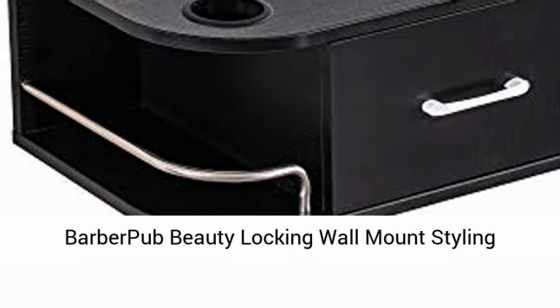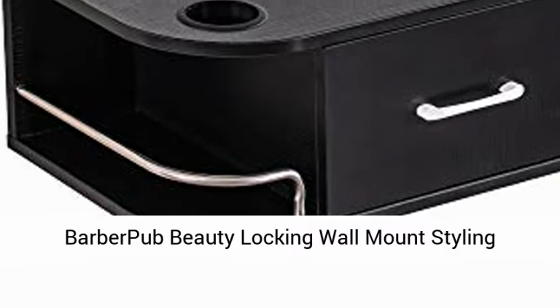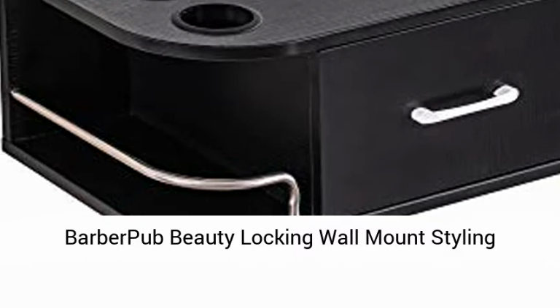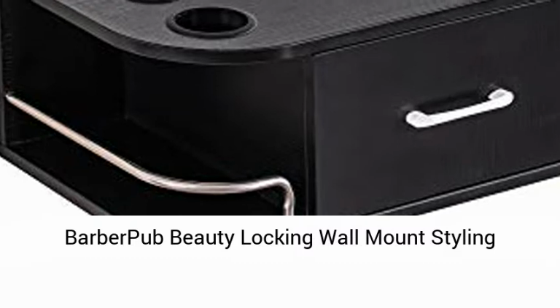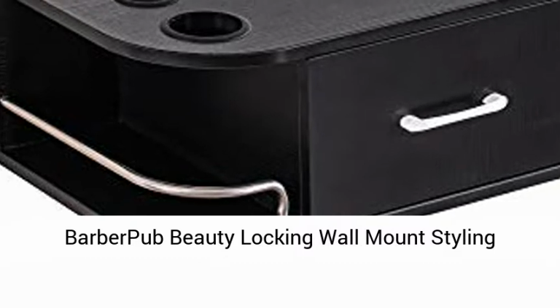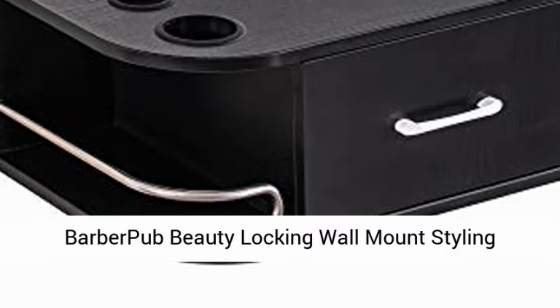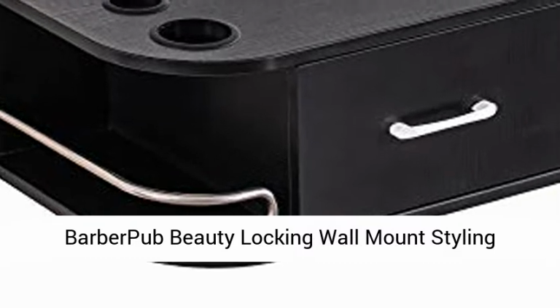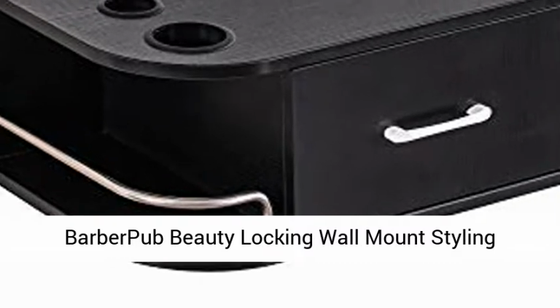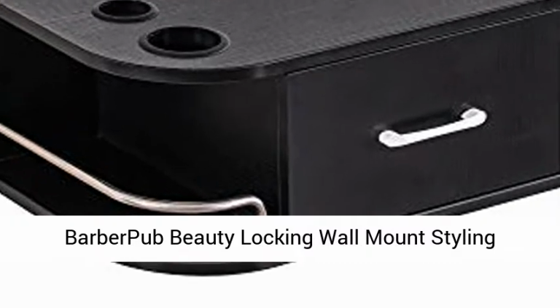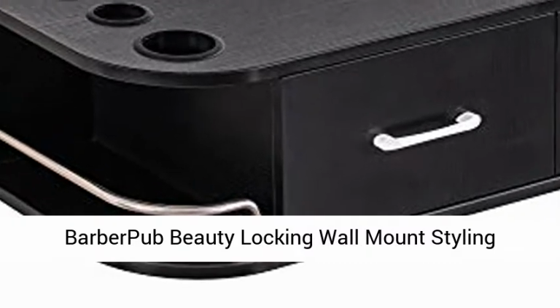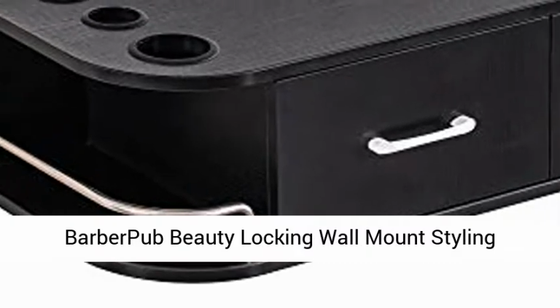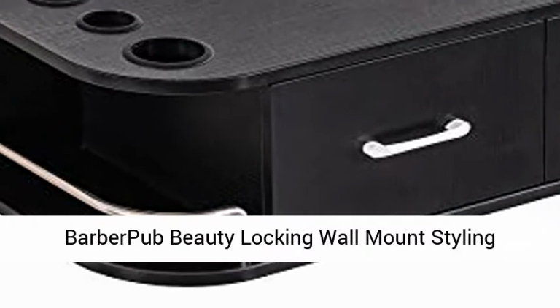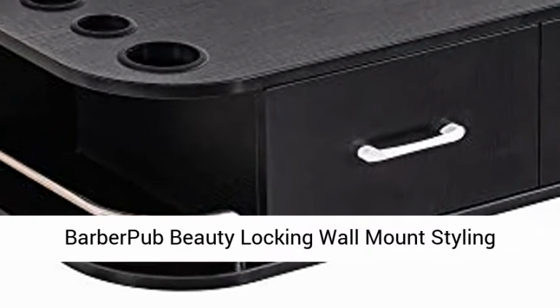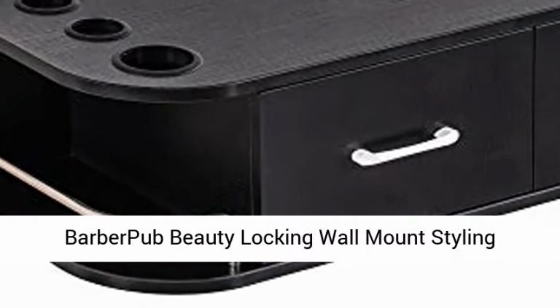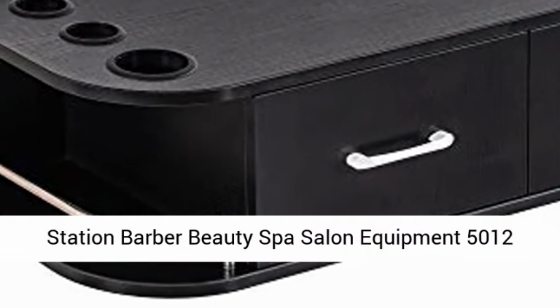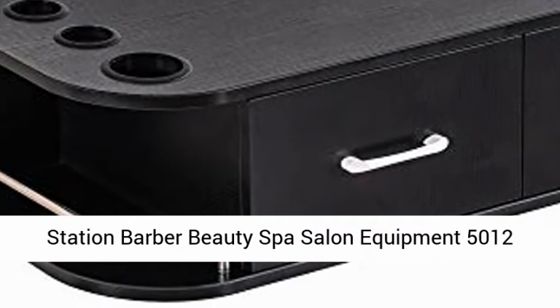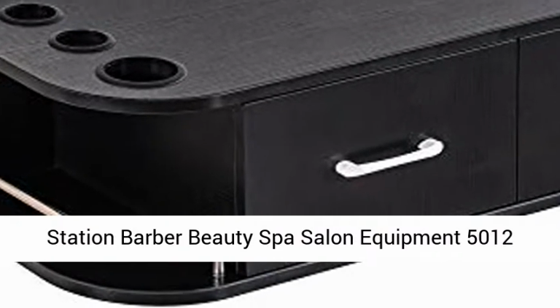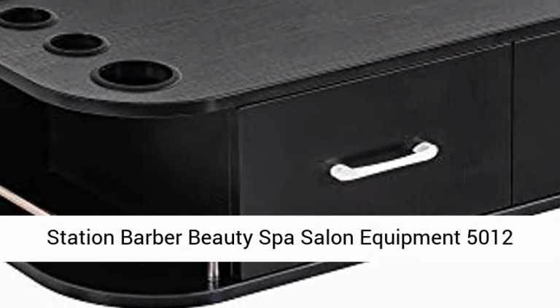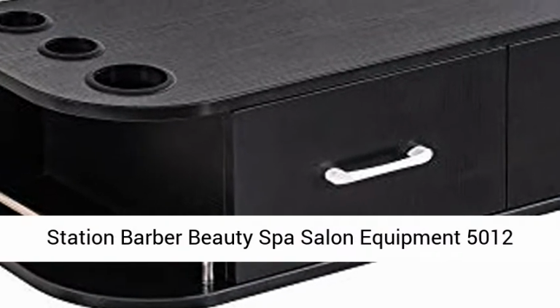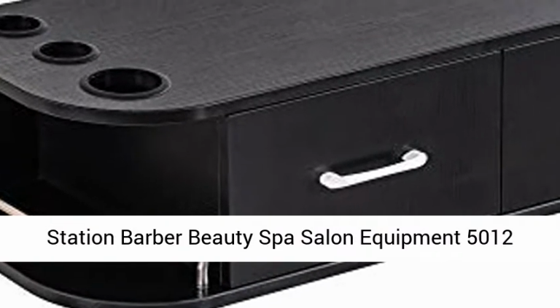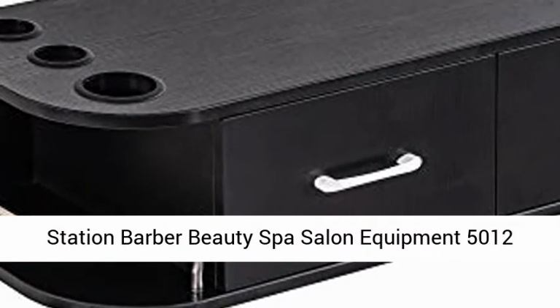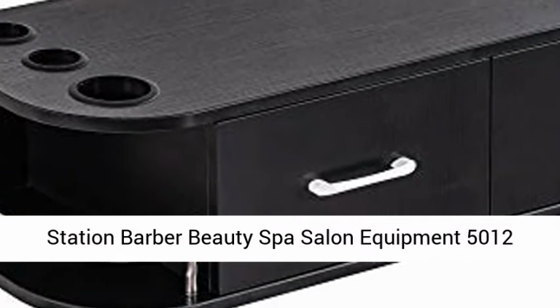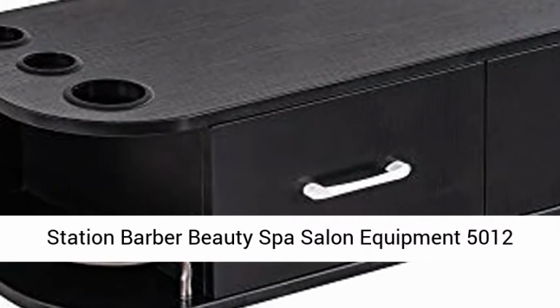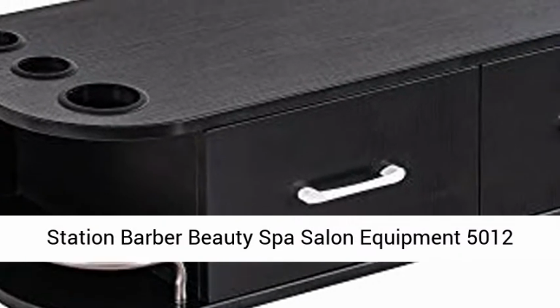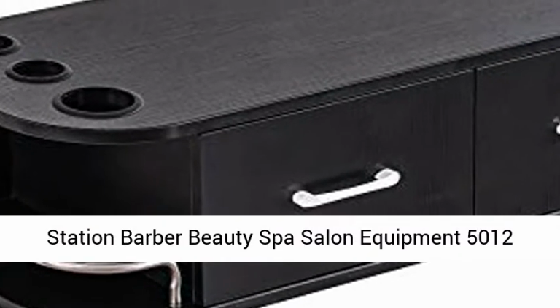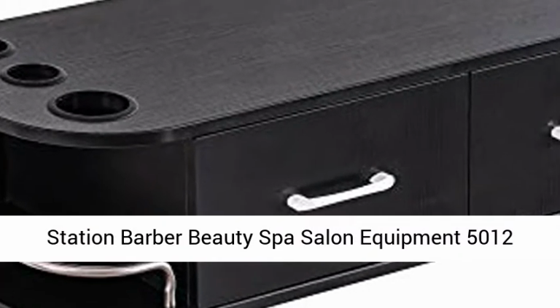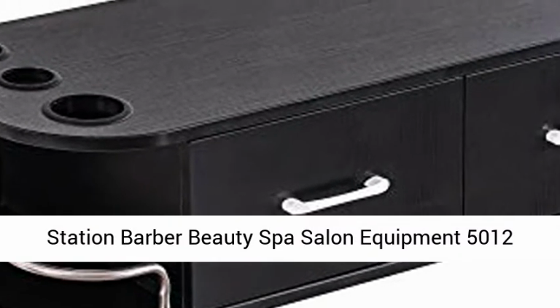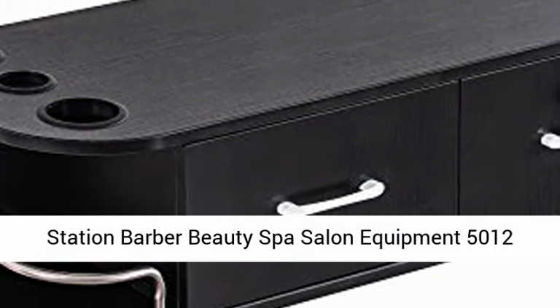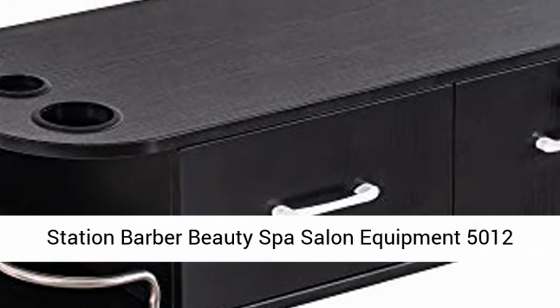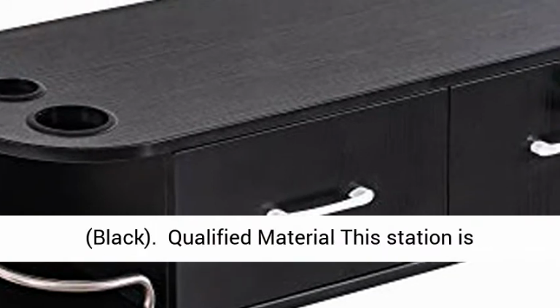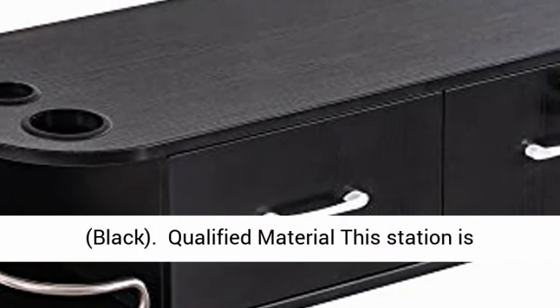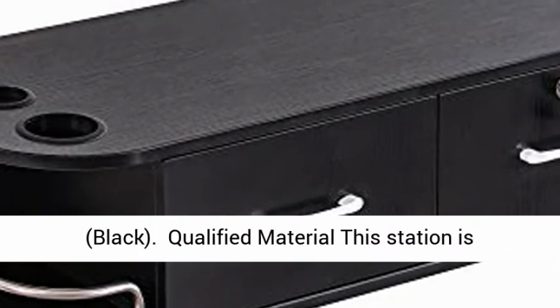BarberPub Beauty Locking Wall Mount Styling Station Barber Beauty Spa Salon Equipment 5012, Black.